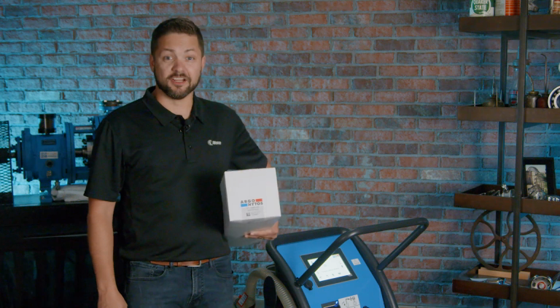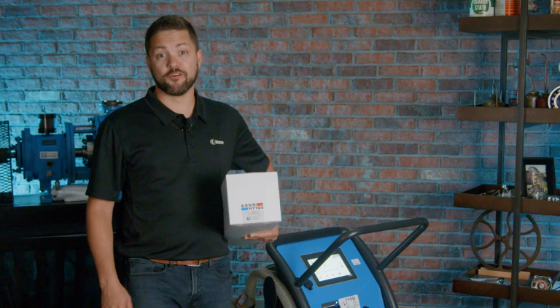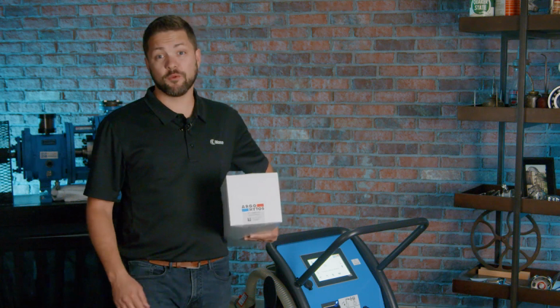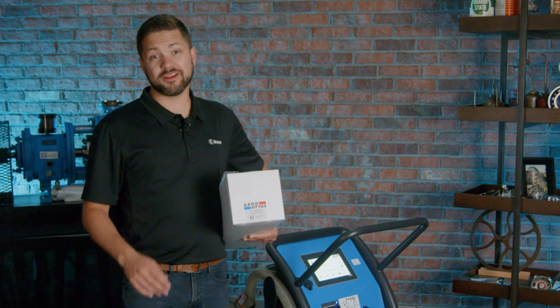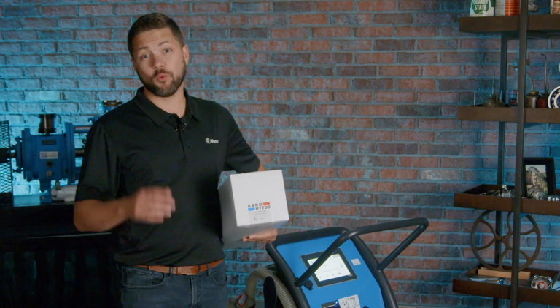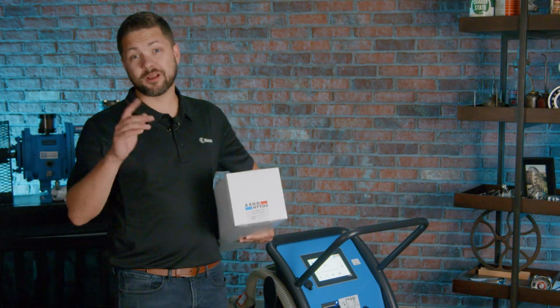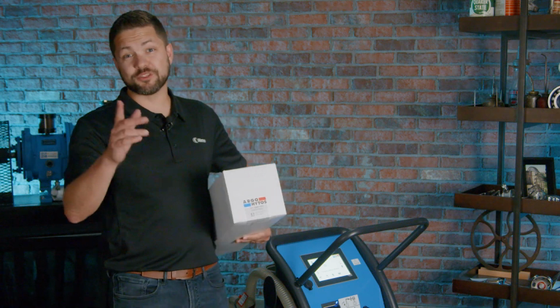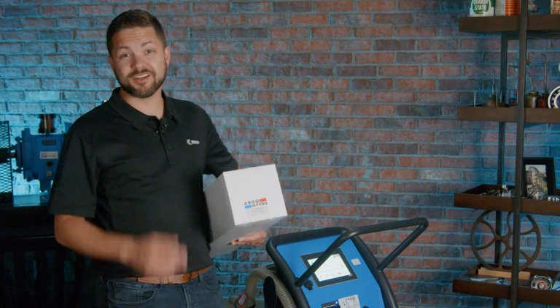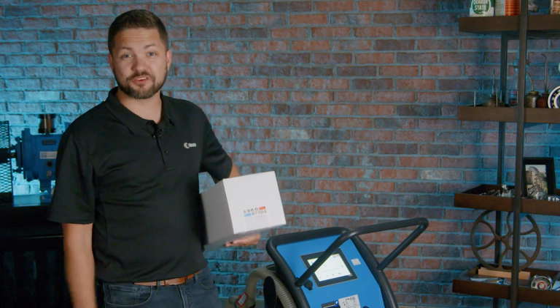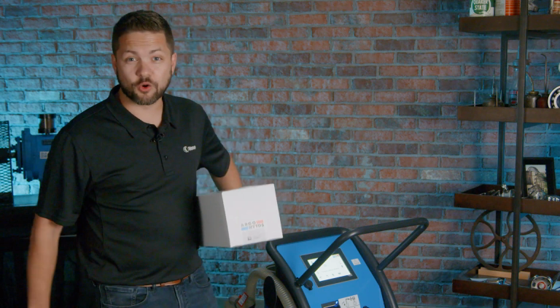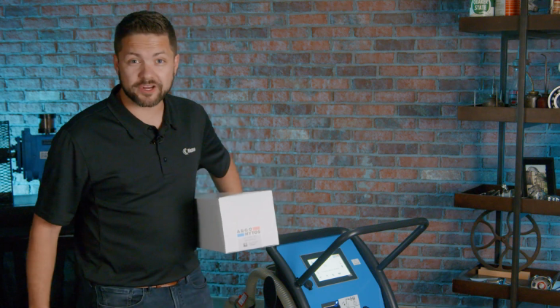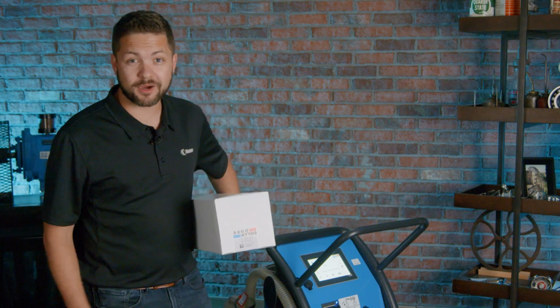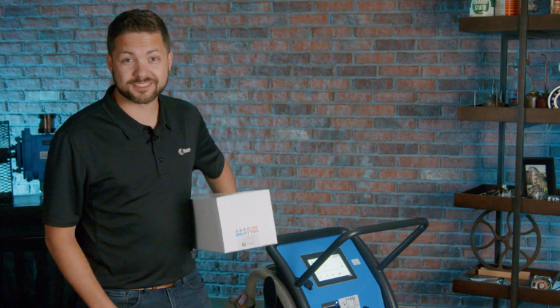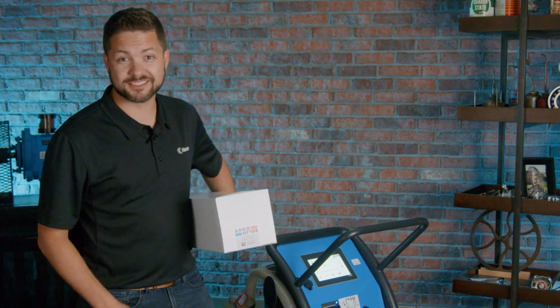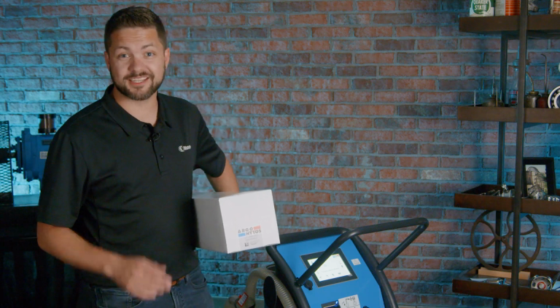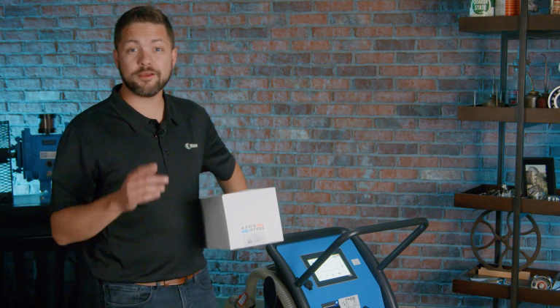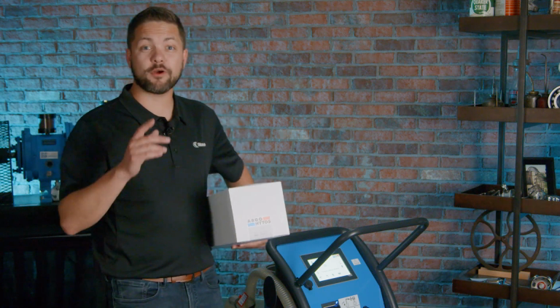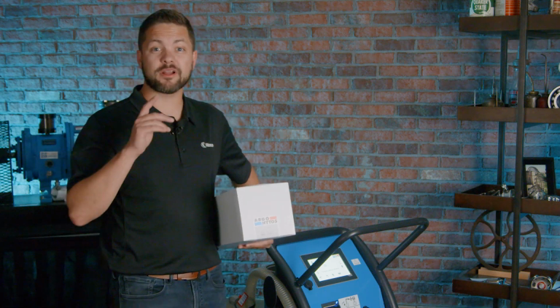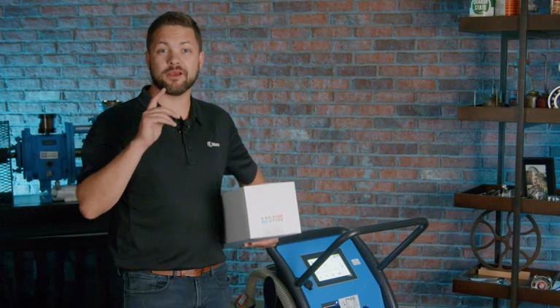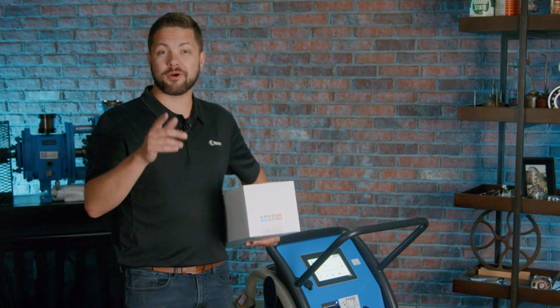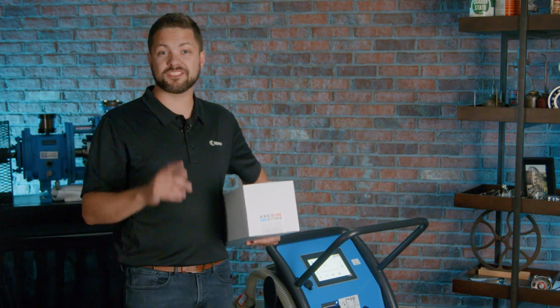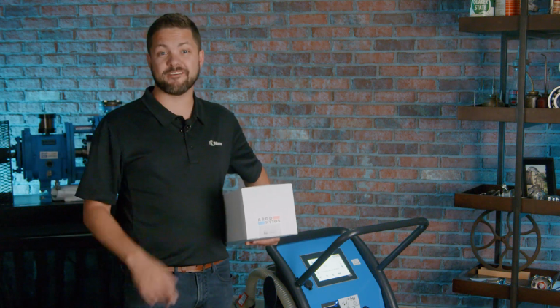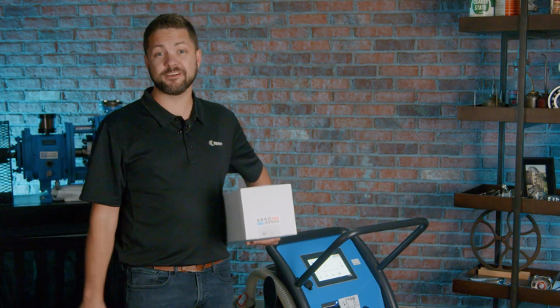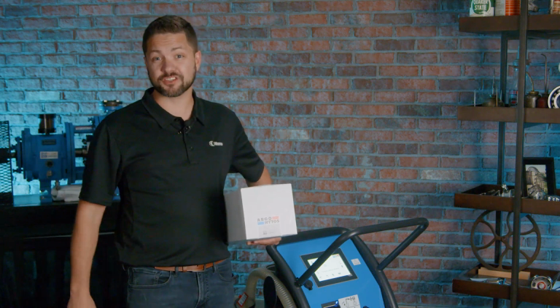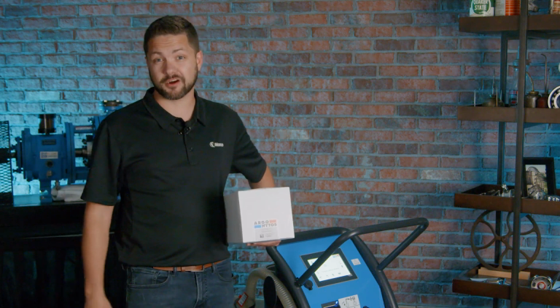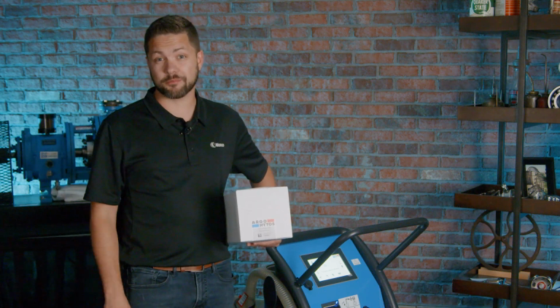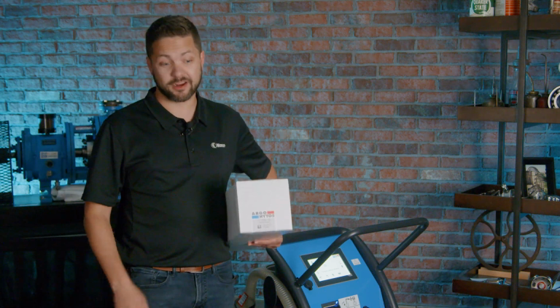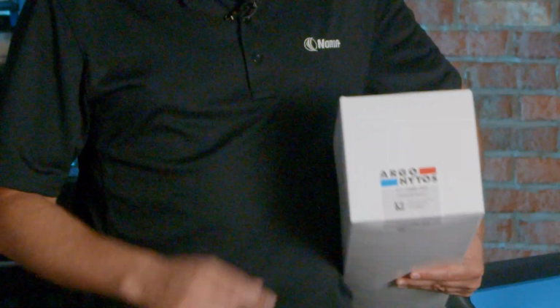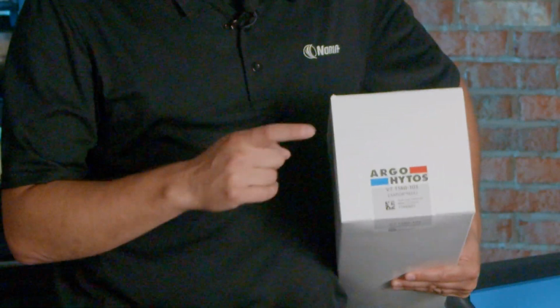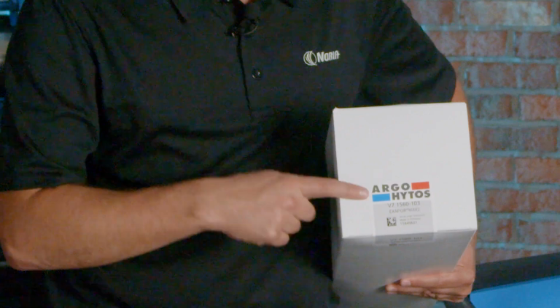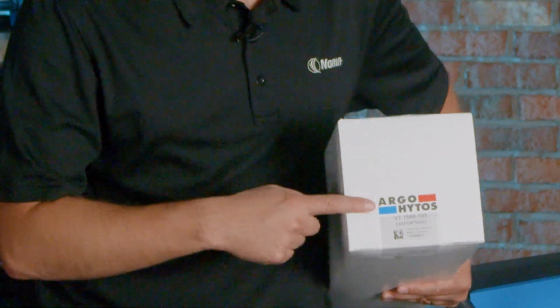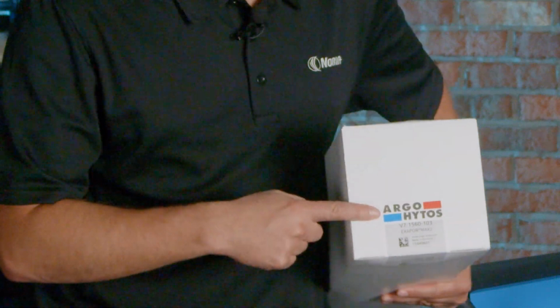Hello everyone and welcome to another Nori unboxing. Today we're going to be unboxing a filter cart by Argo Hytos.